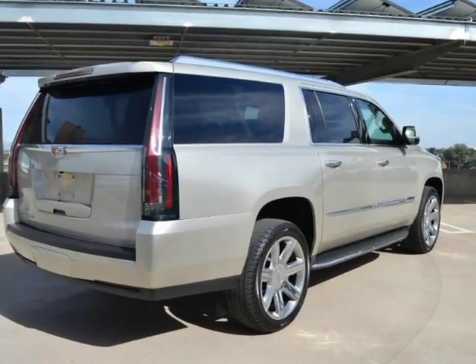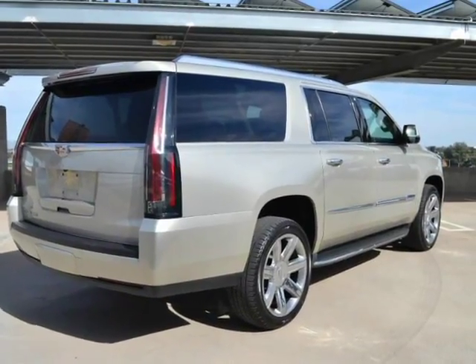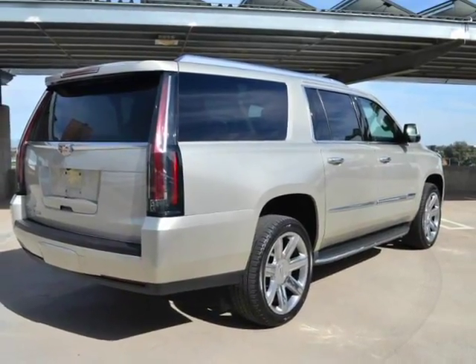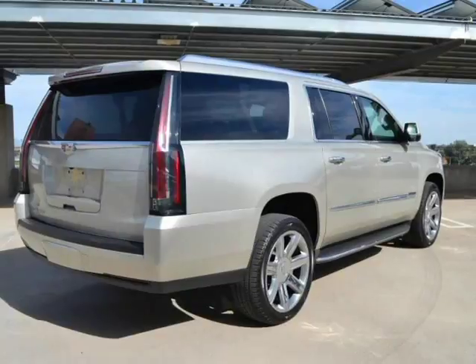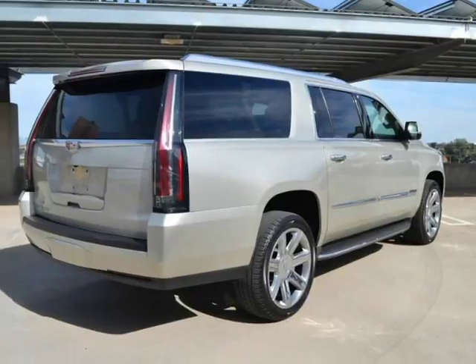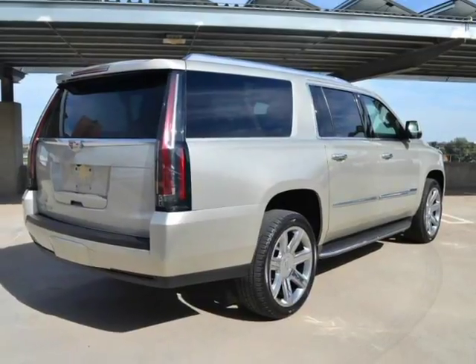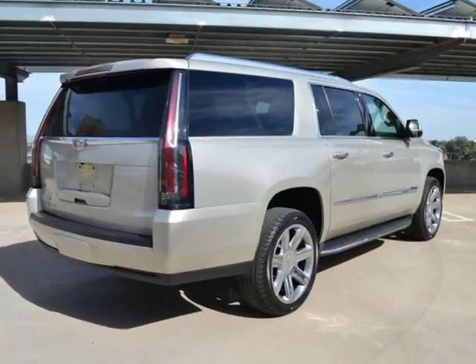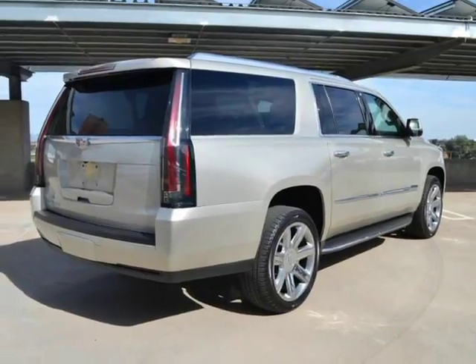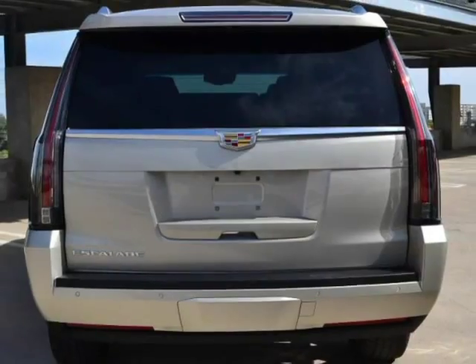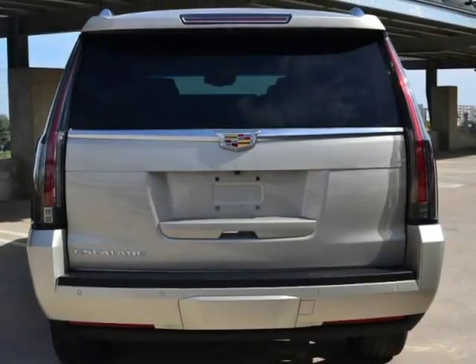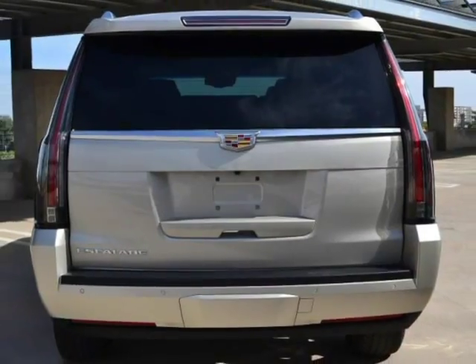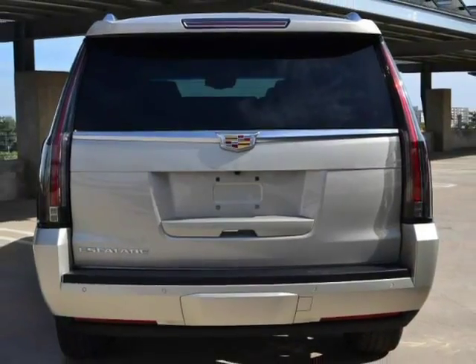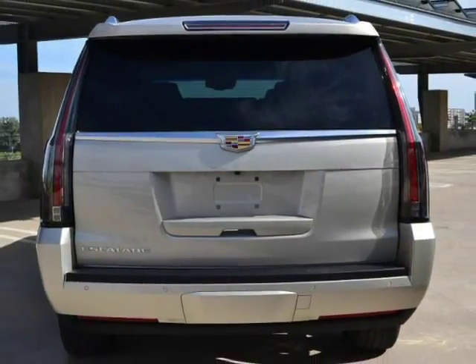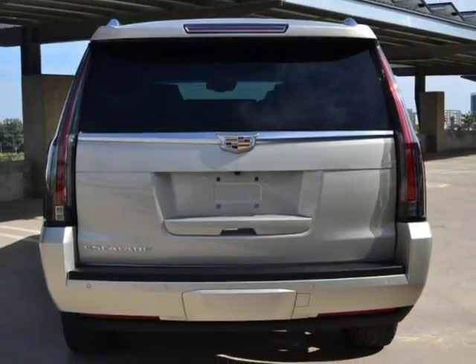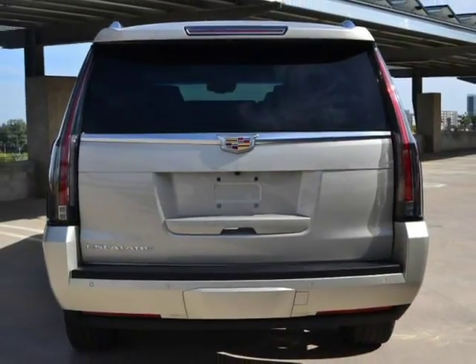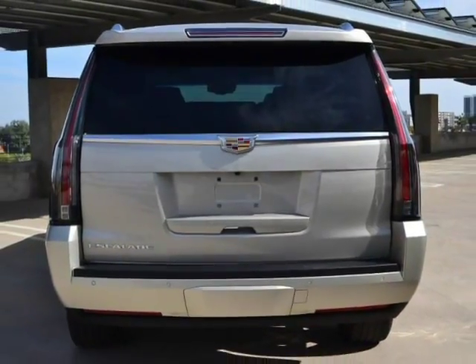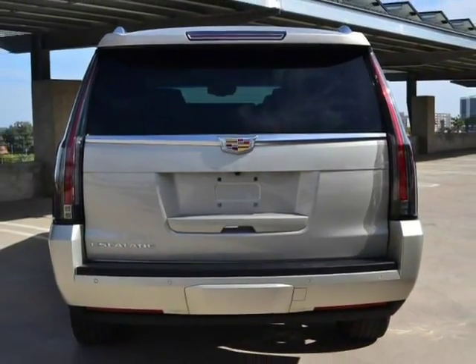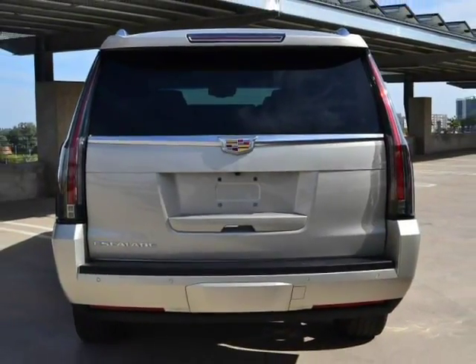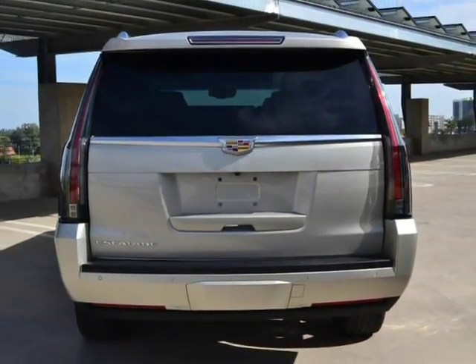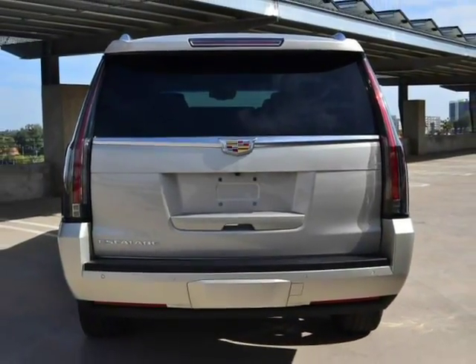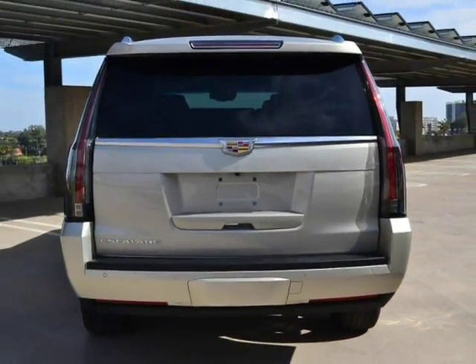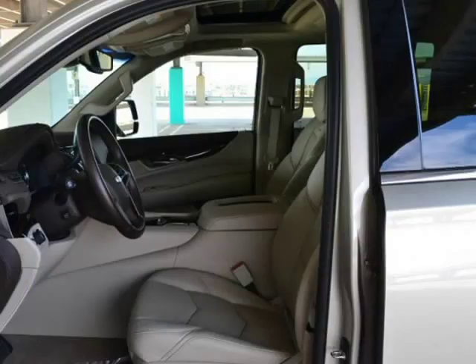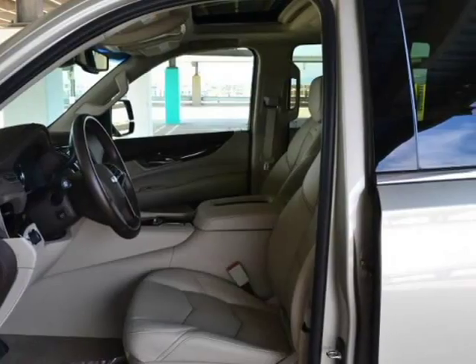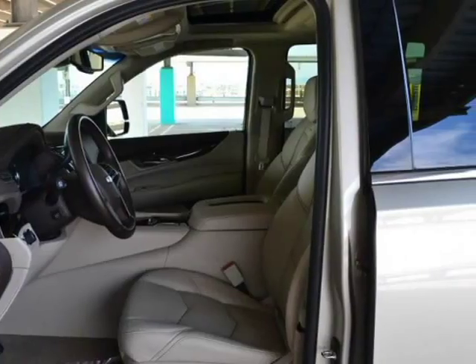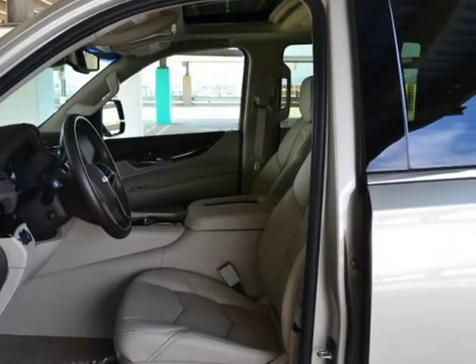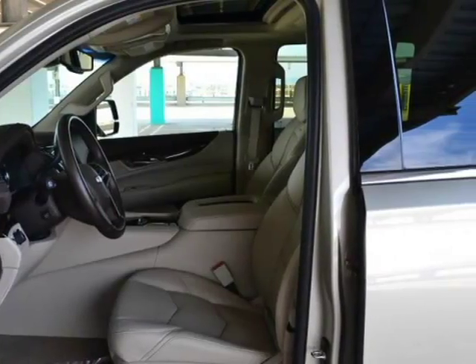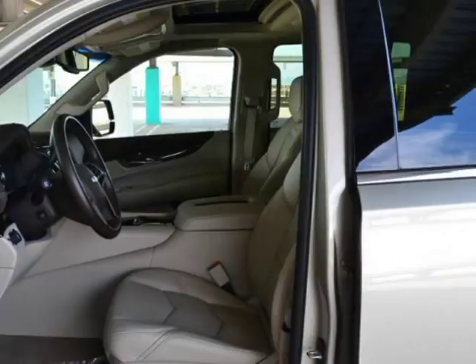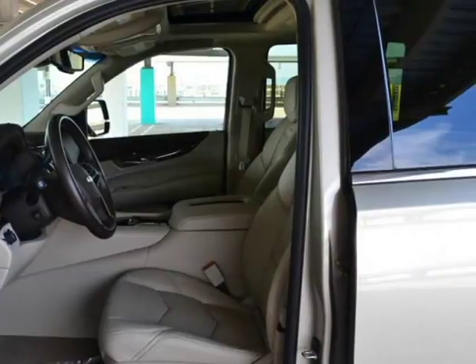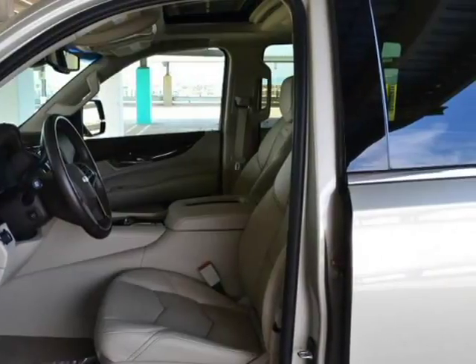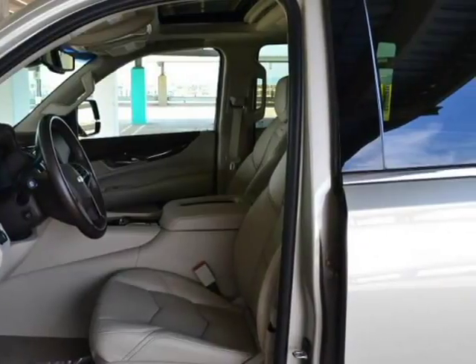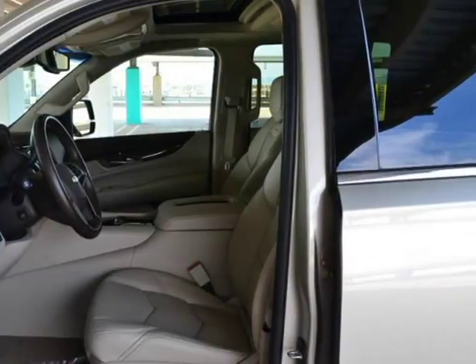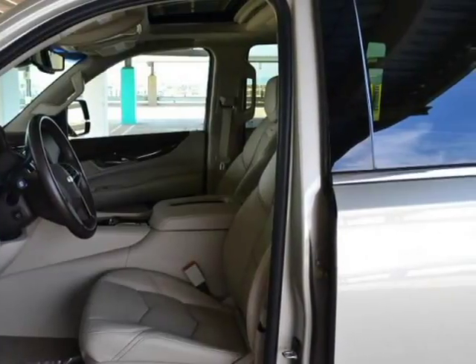Parking sensors. Collision alert. Blind zone alert. Lane departure. Second row power folding bench seat. Third row power folding seat.